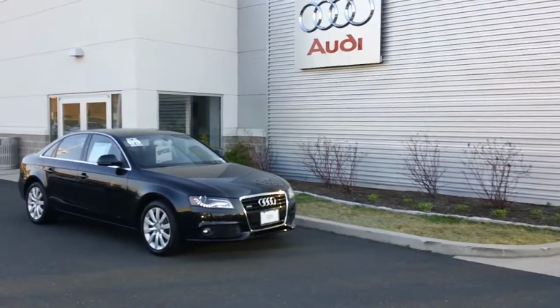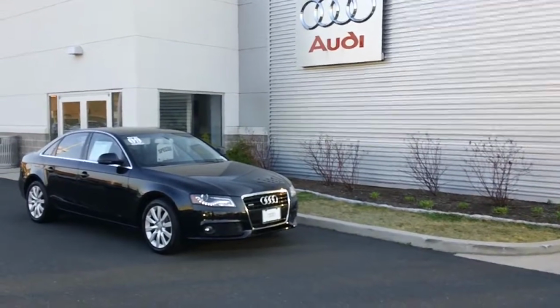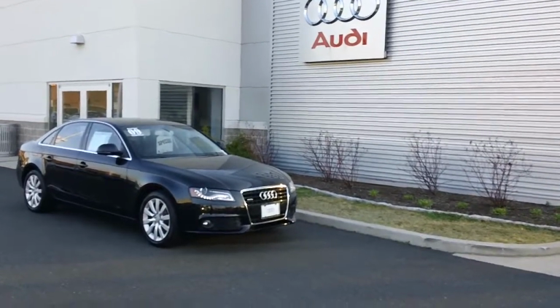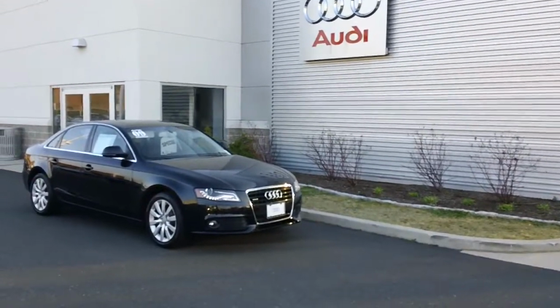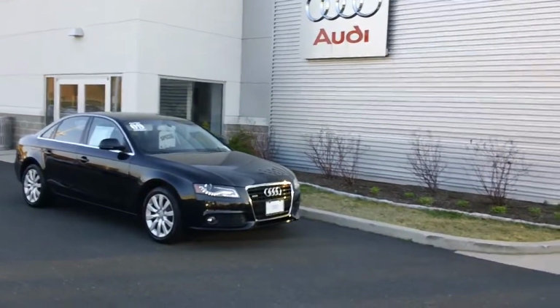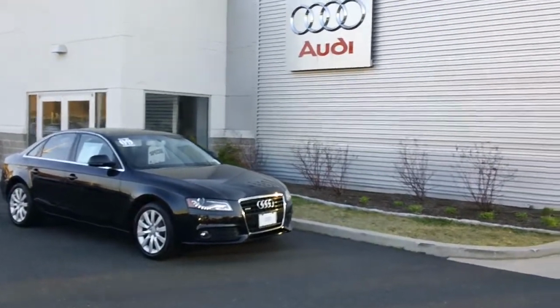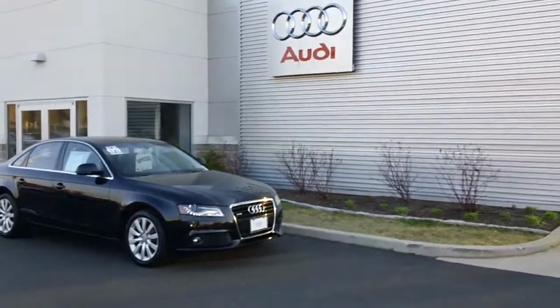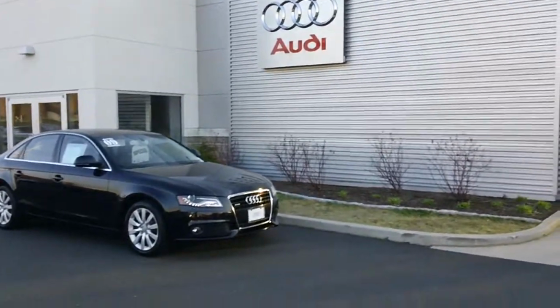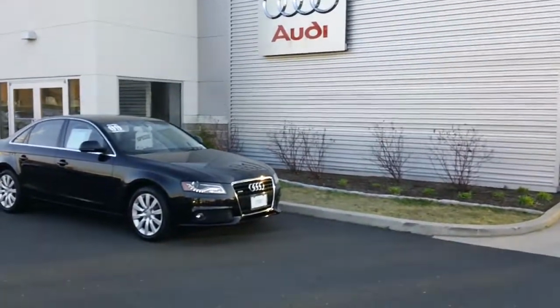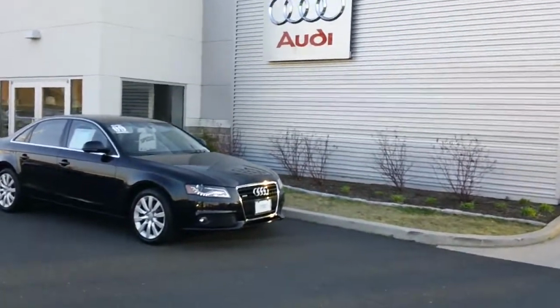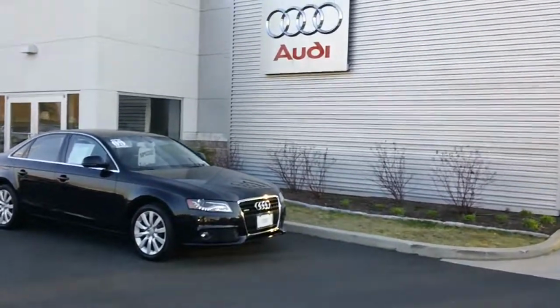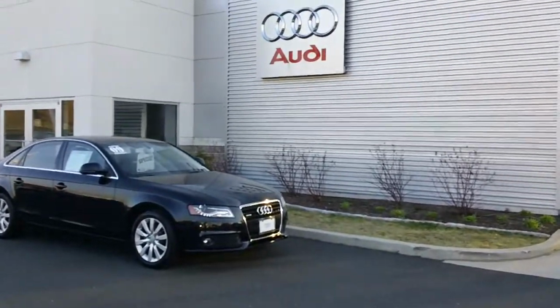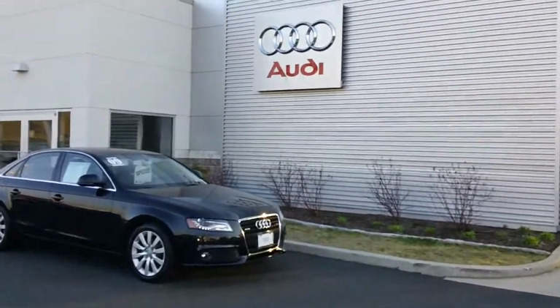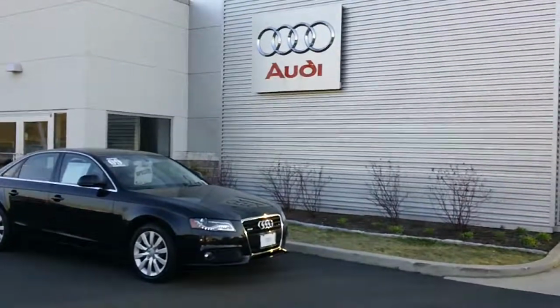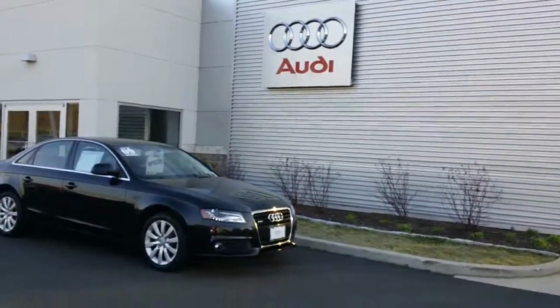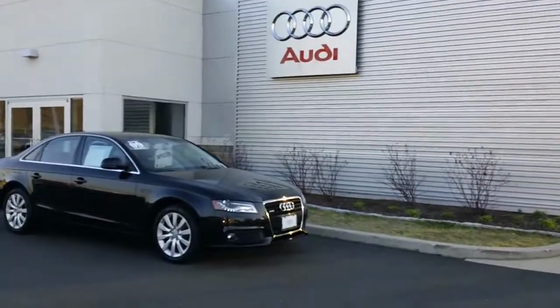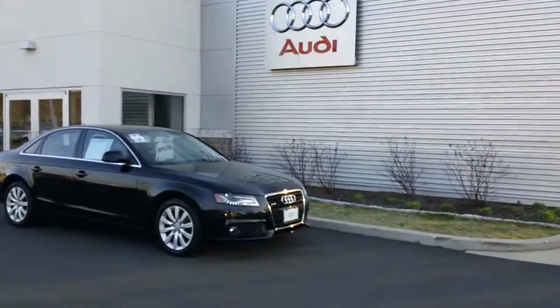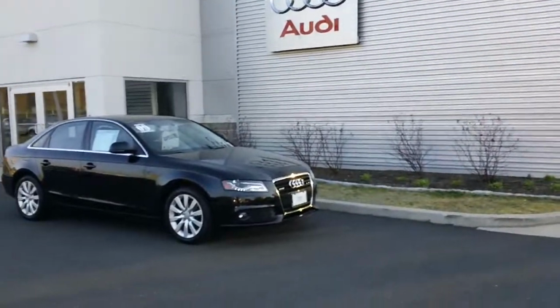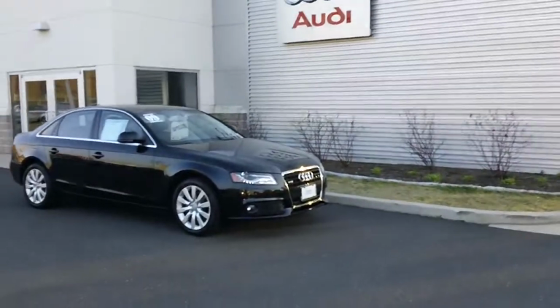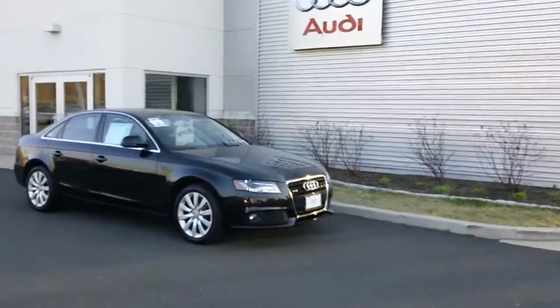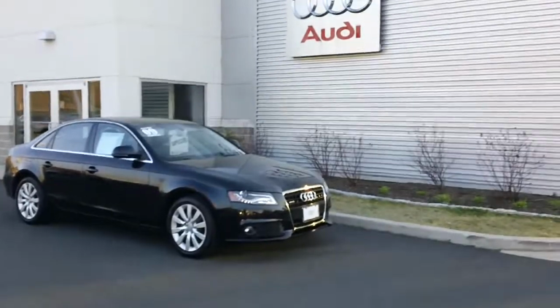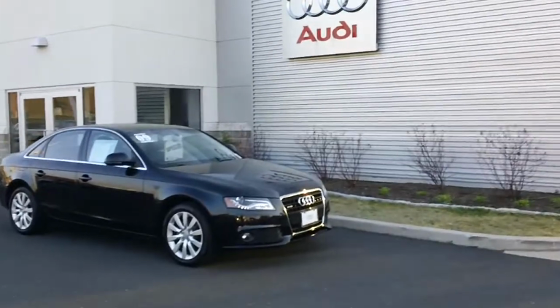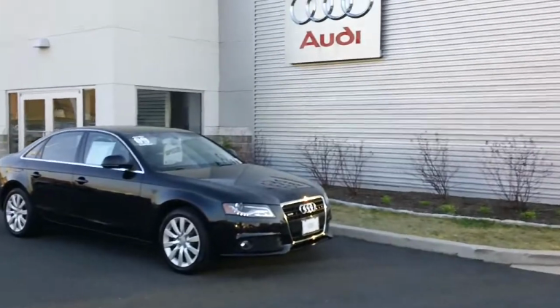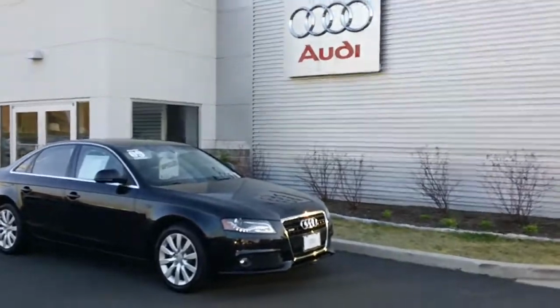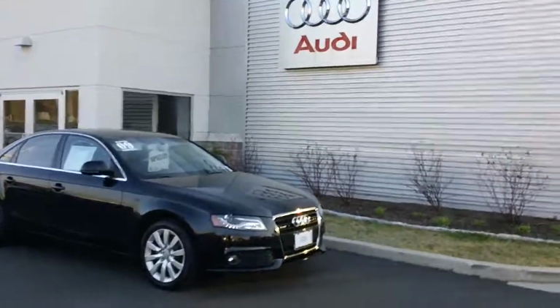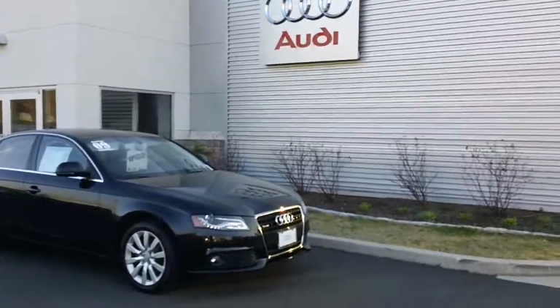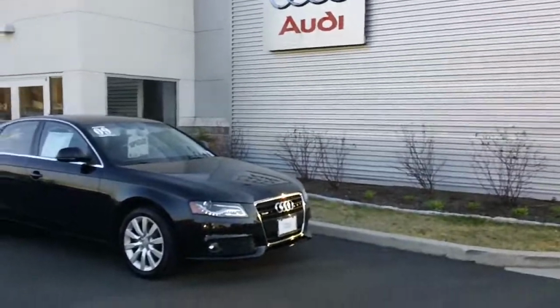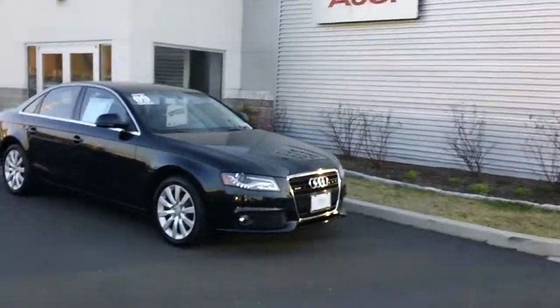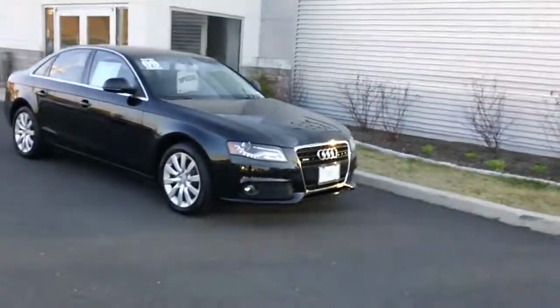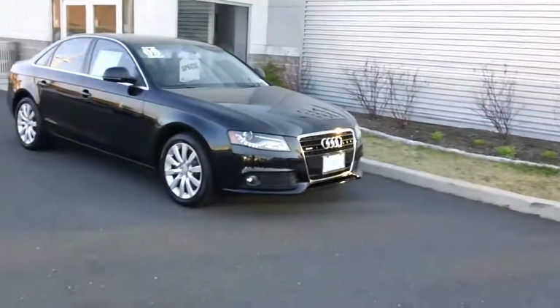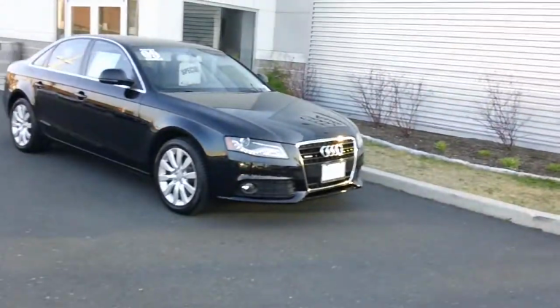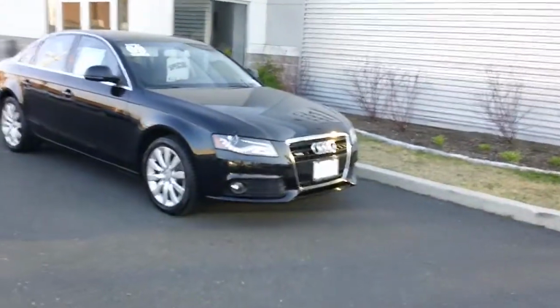Hey Dave, Fernando, Audi at Fairfield. Here's our 2009 3.2 liter we were talking about.